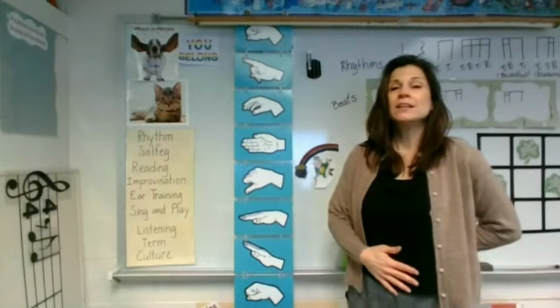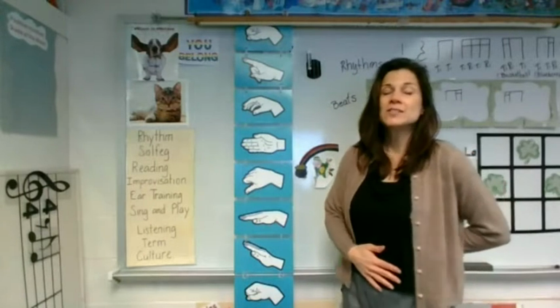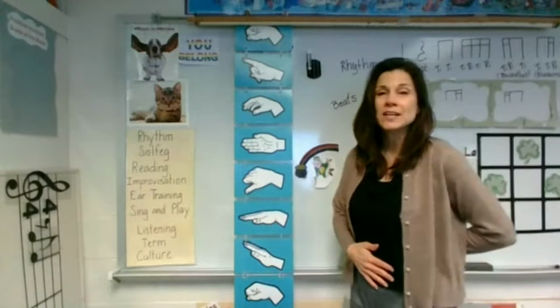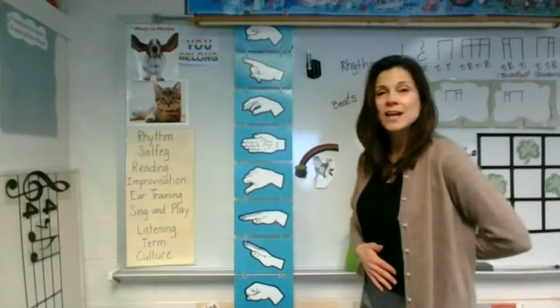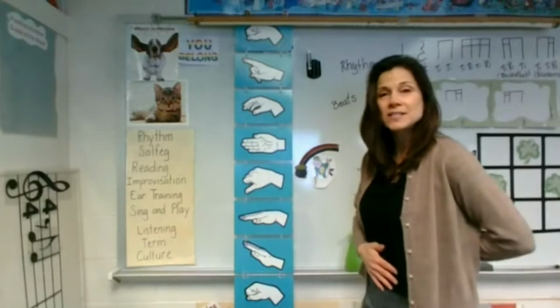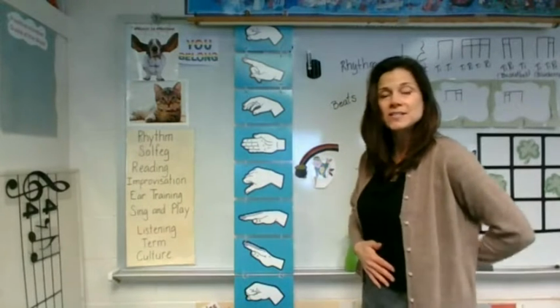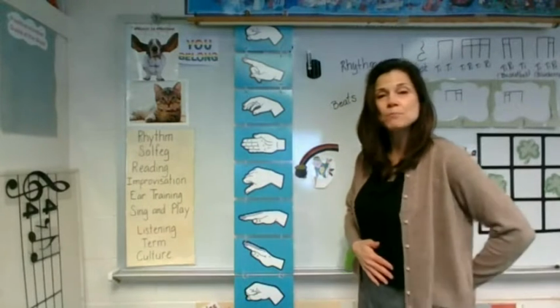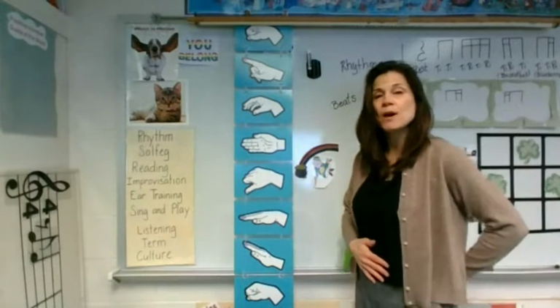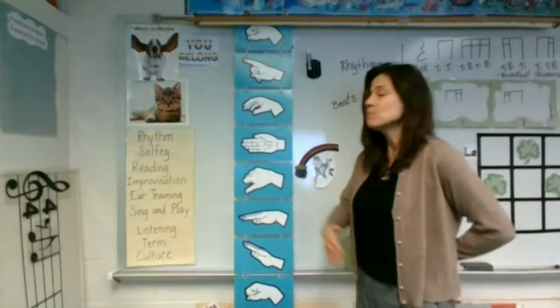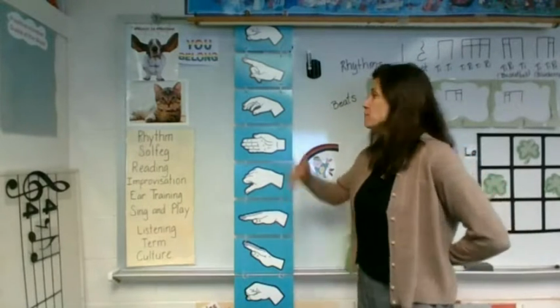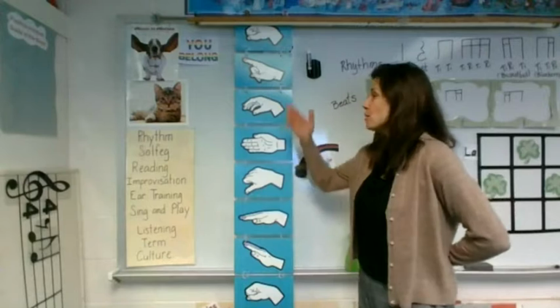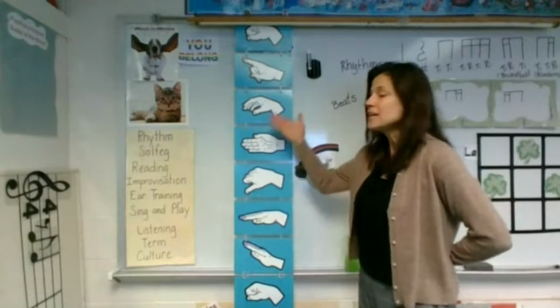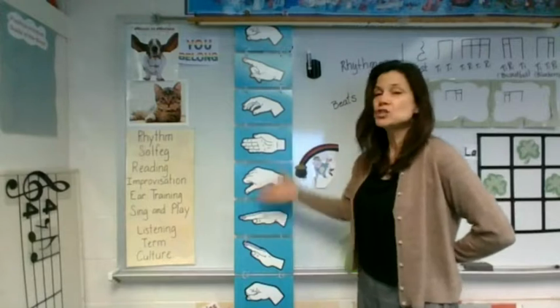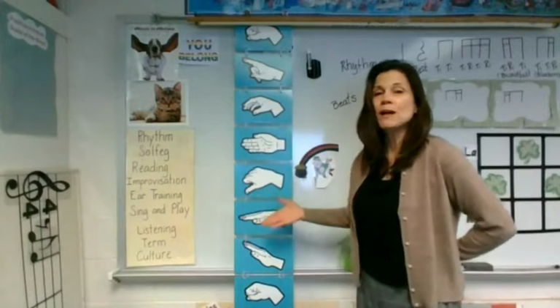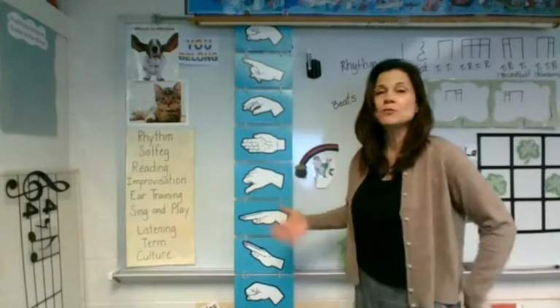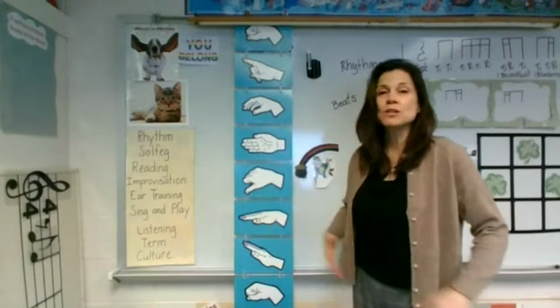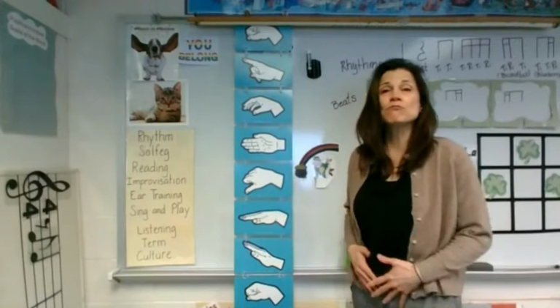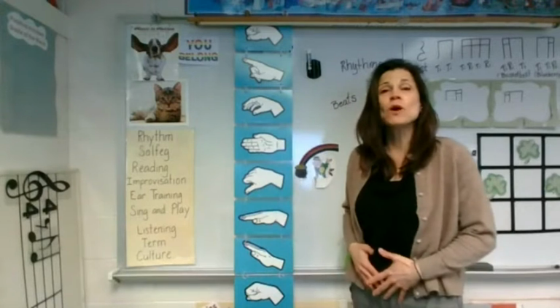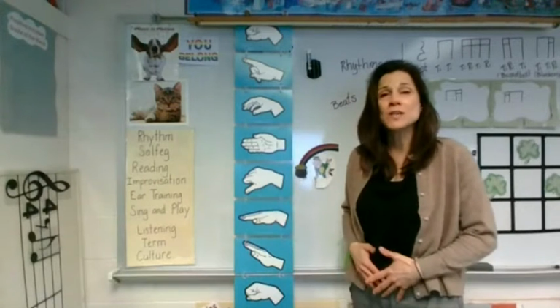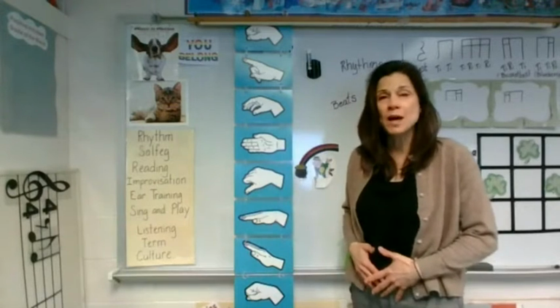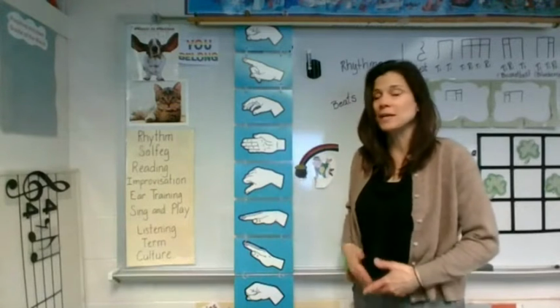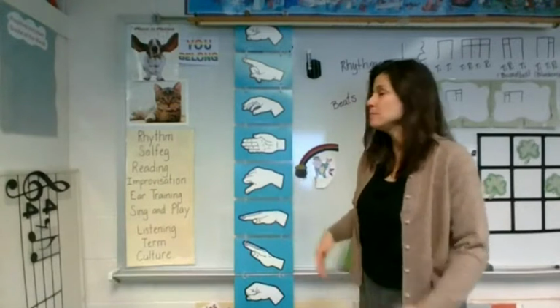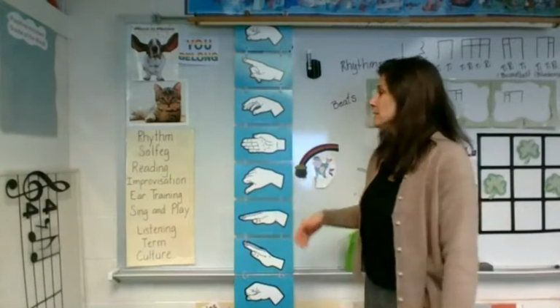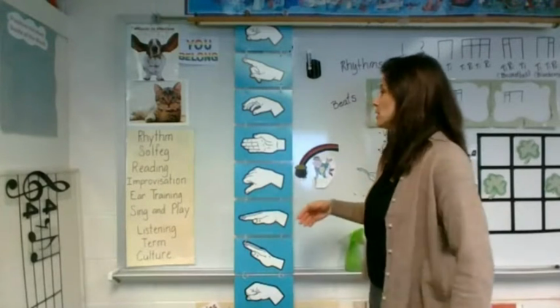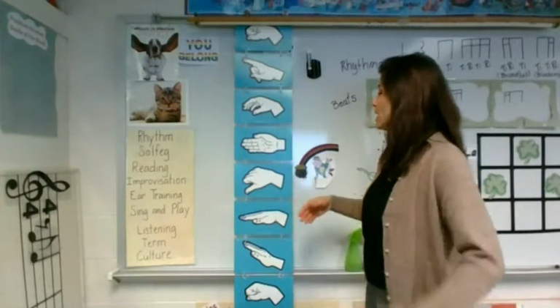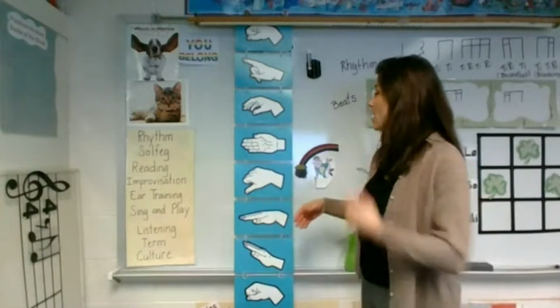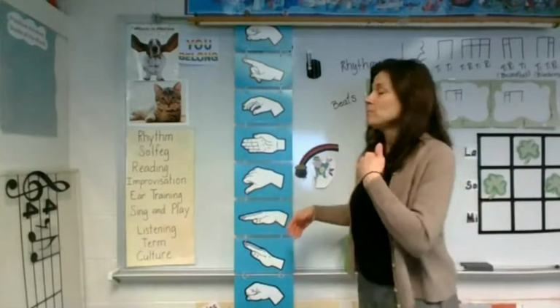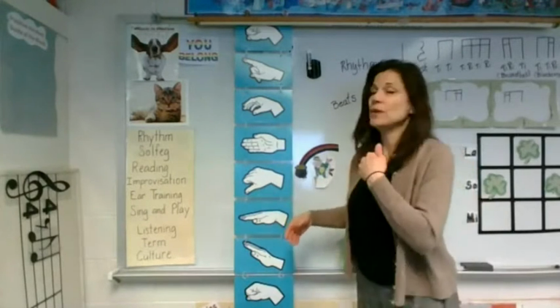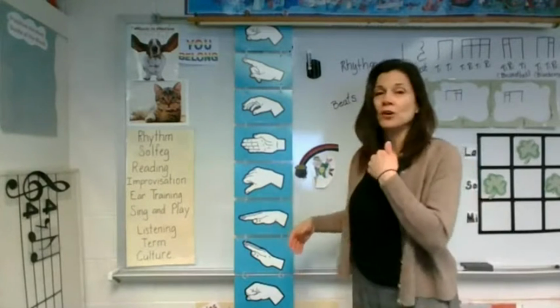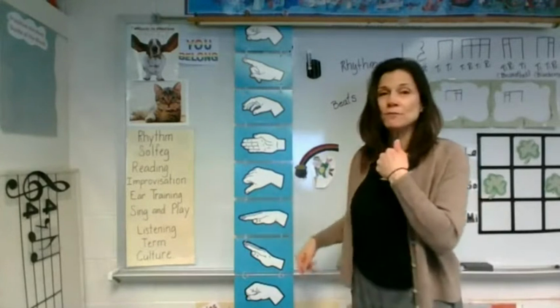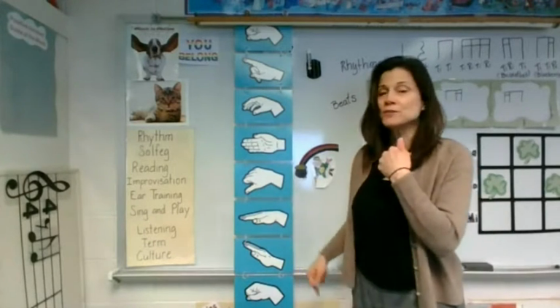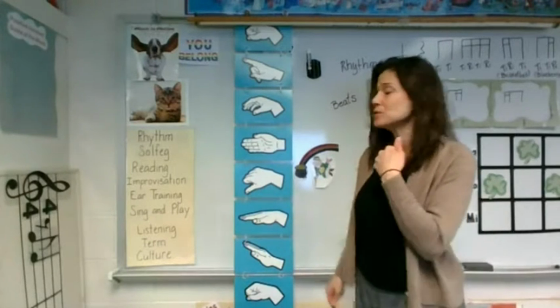Let's take a nice deep breath before each melody through our tummy. Here we go. I'll go first.